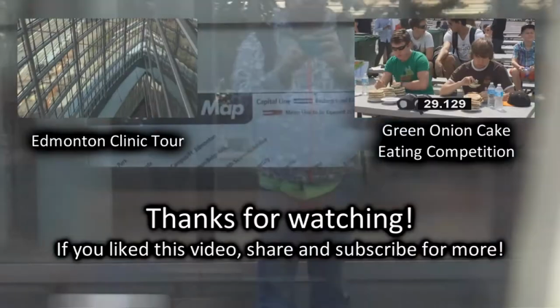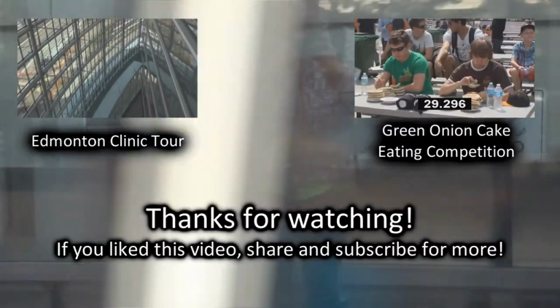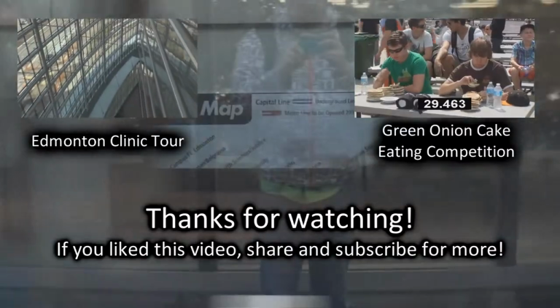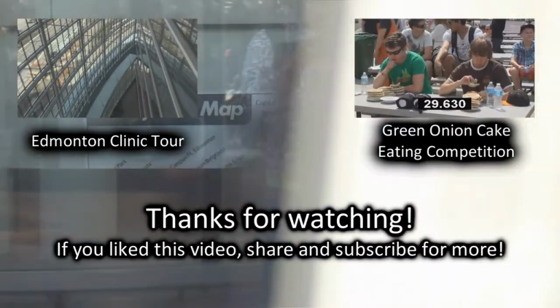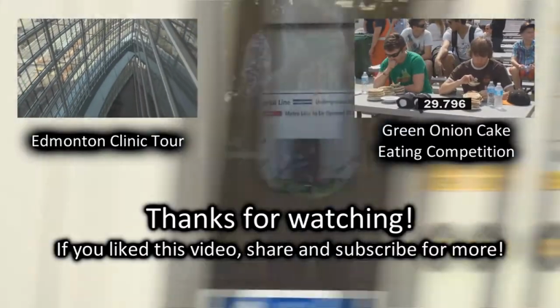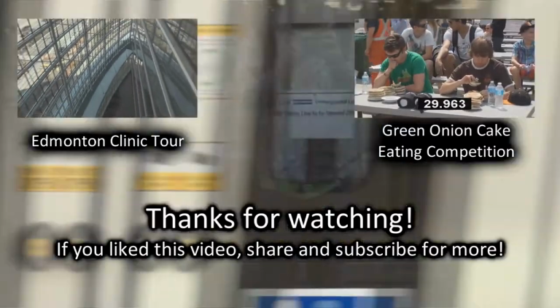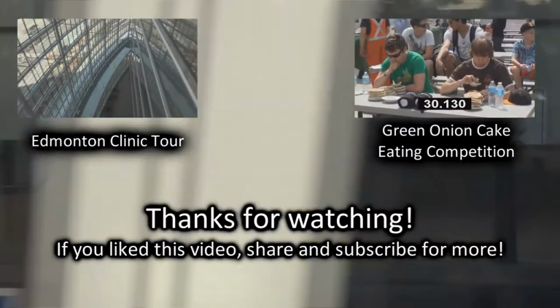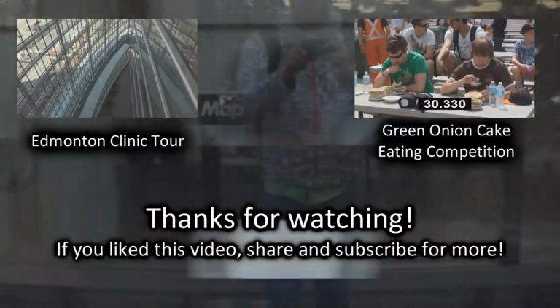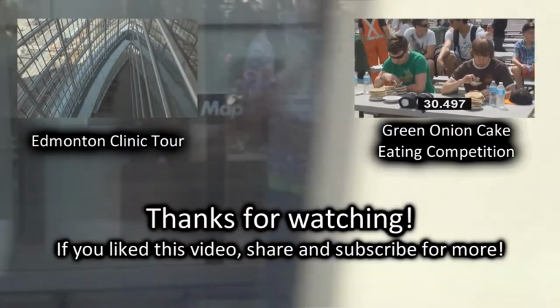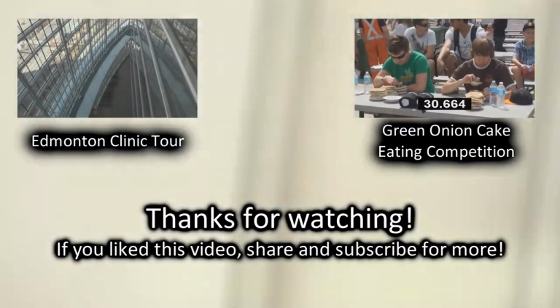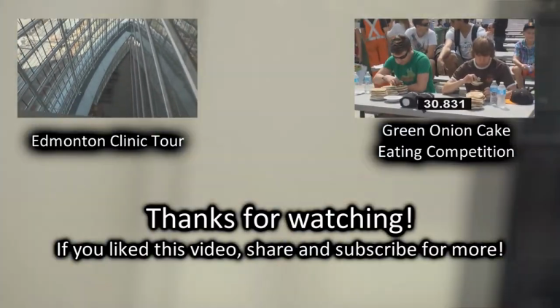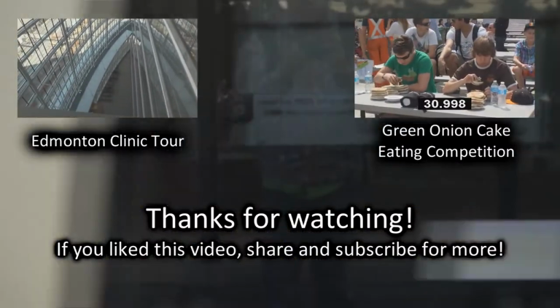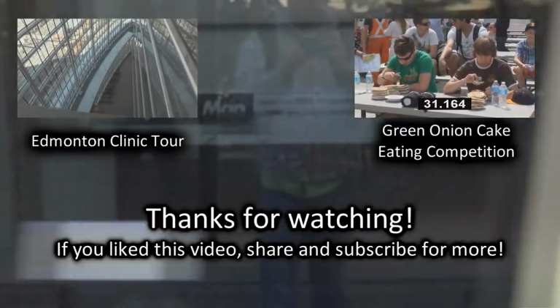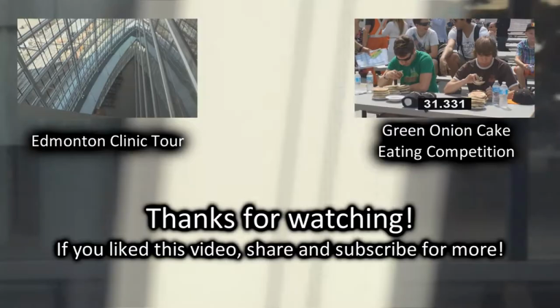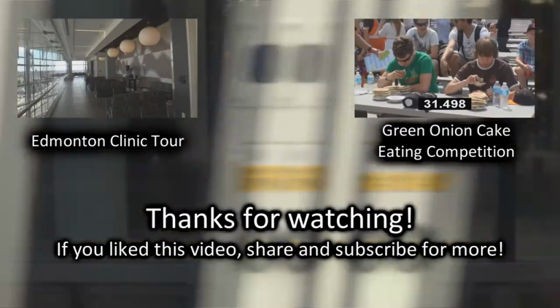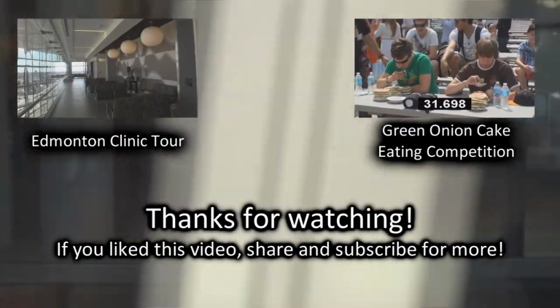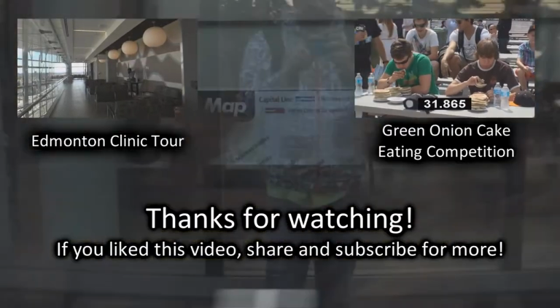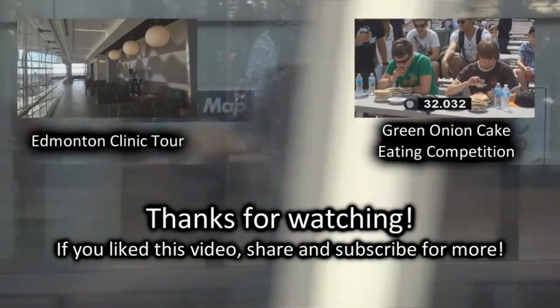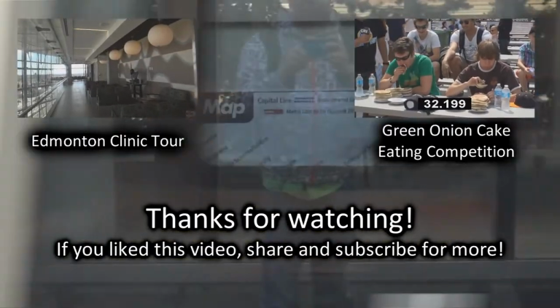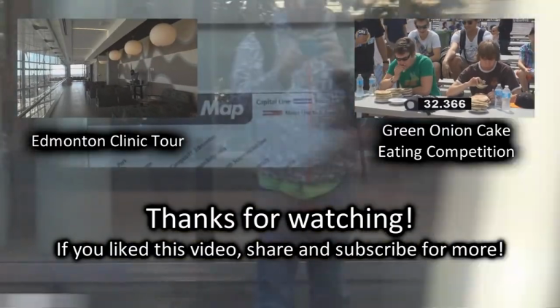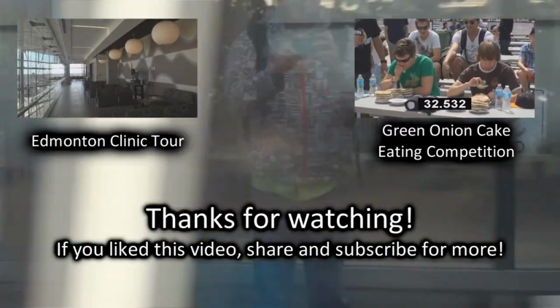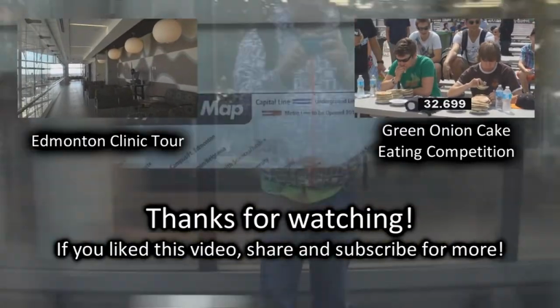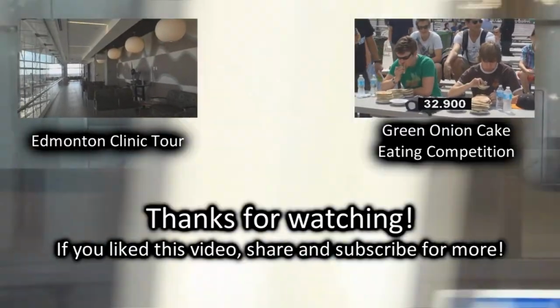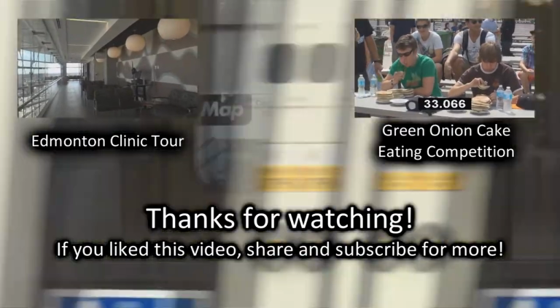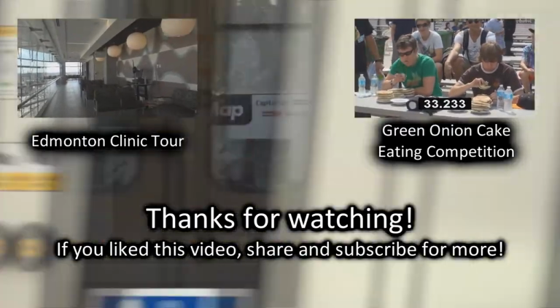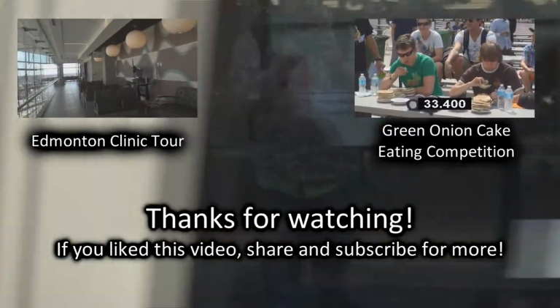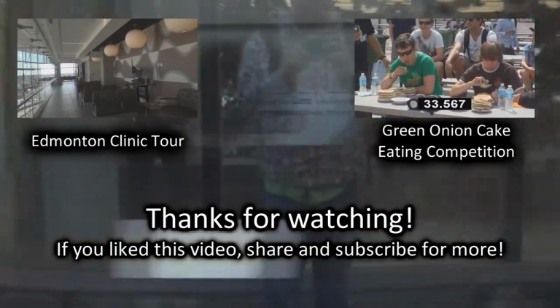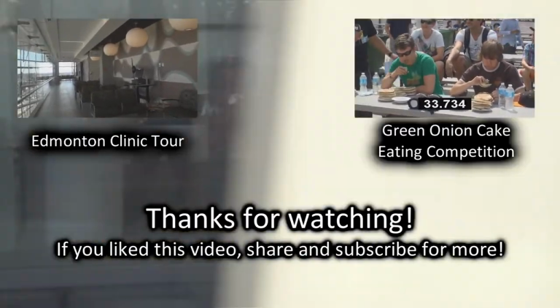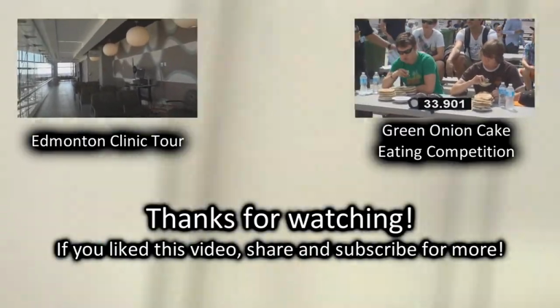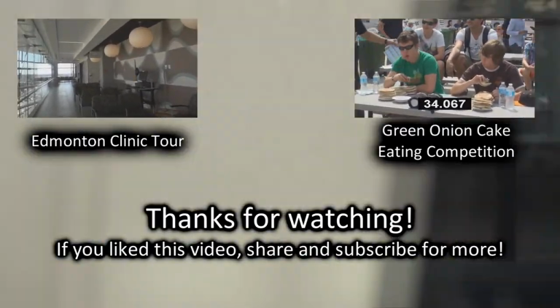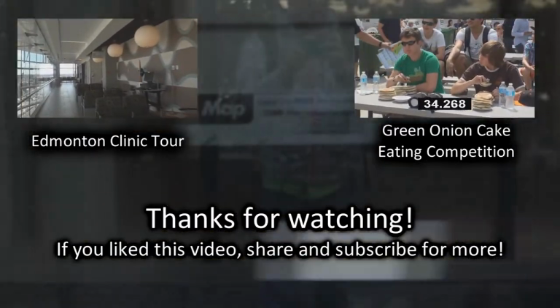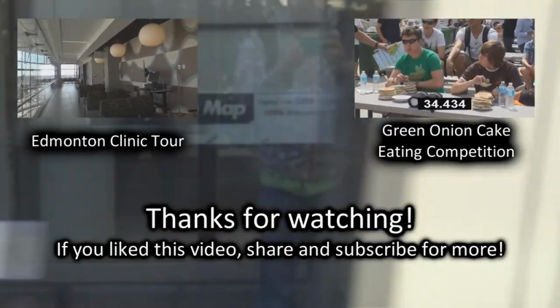And that's my latest YekVenture! If you liked this video, share and subscribe for more!